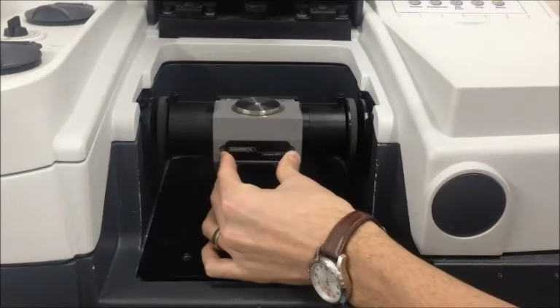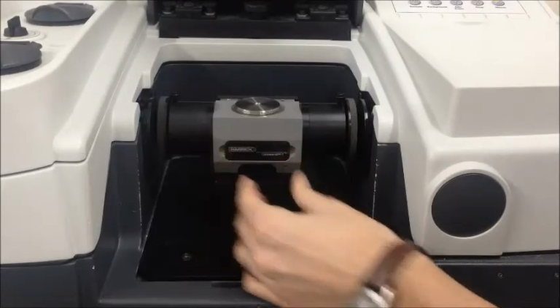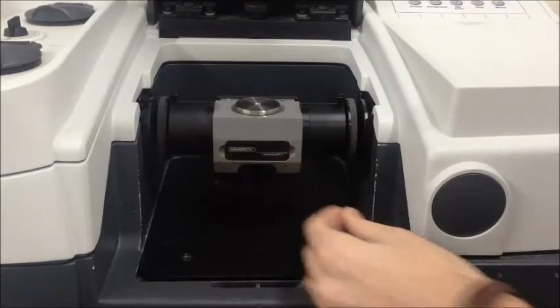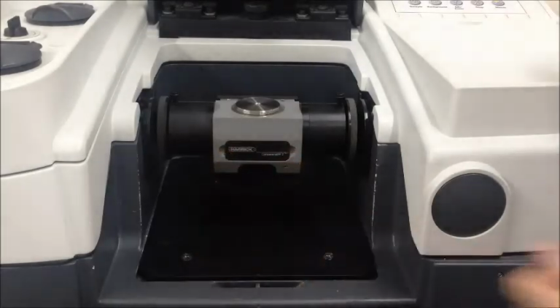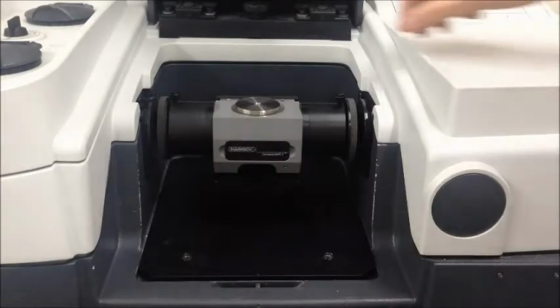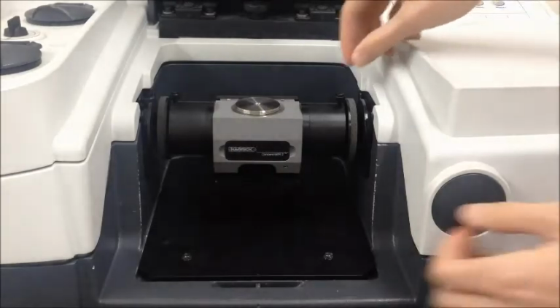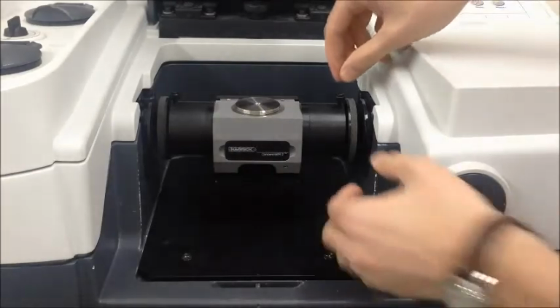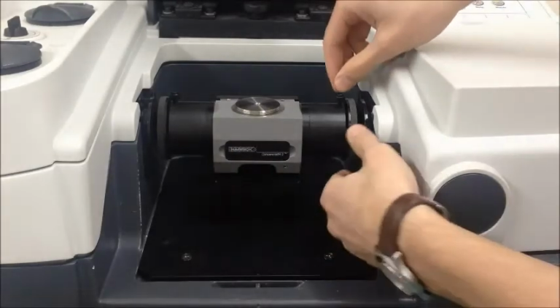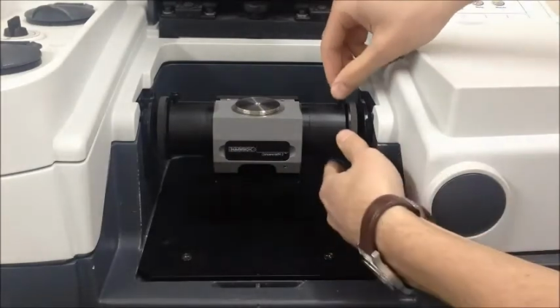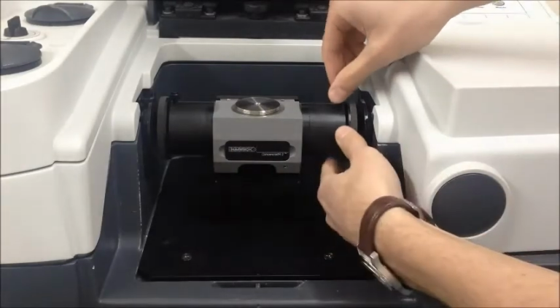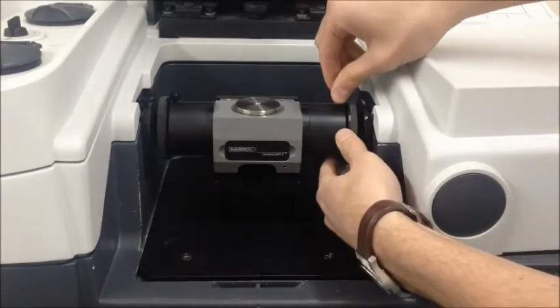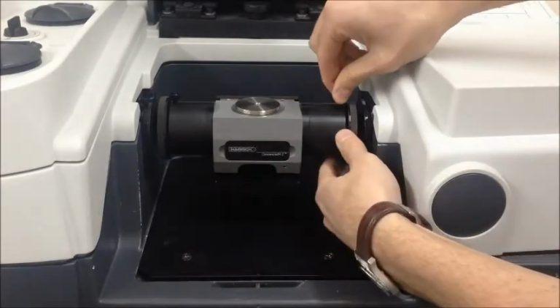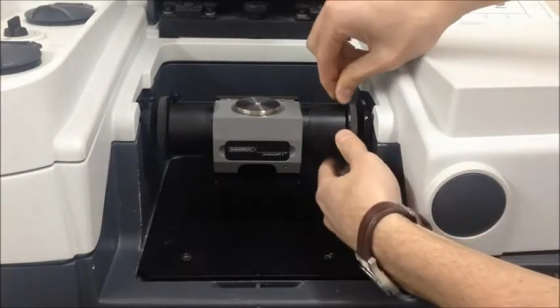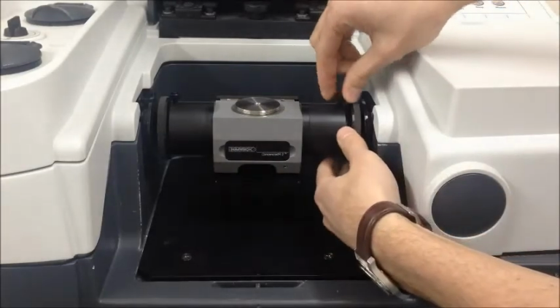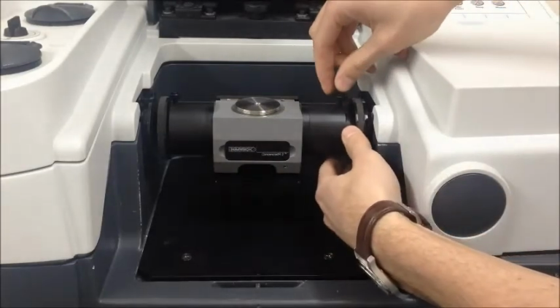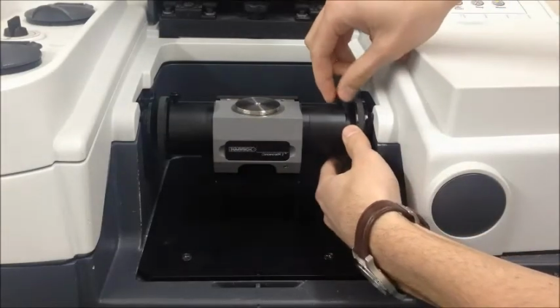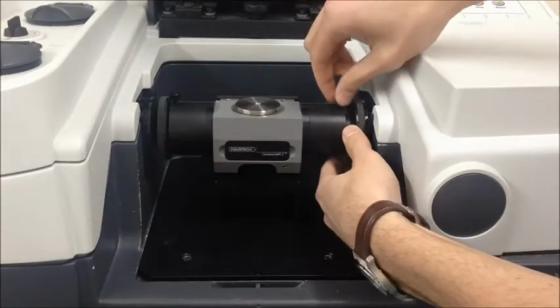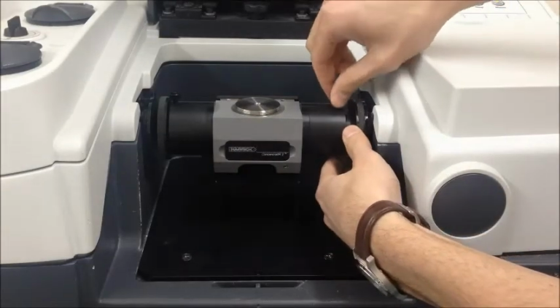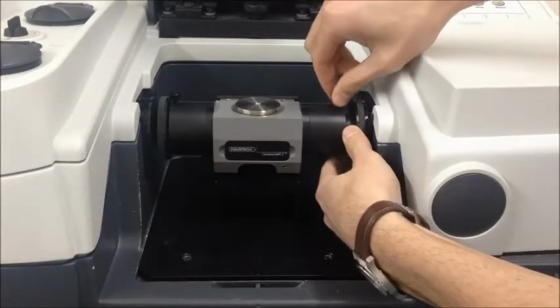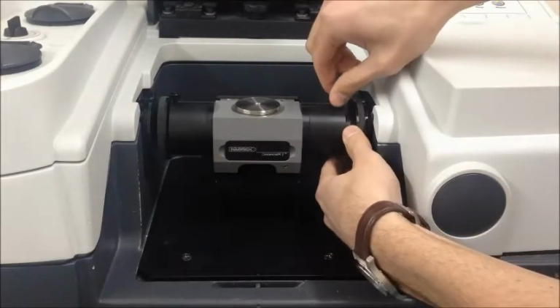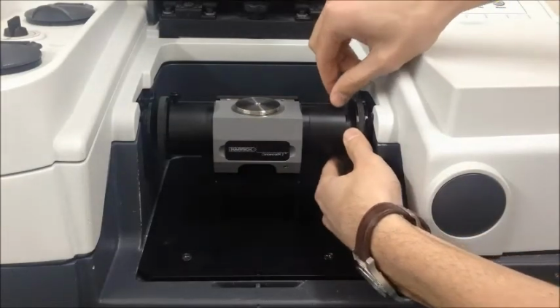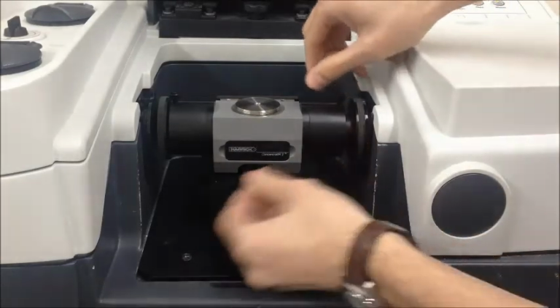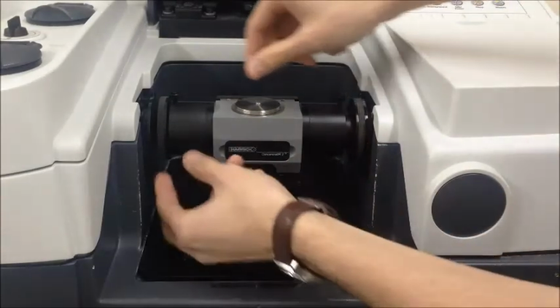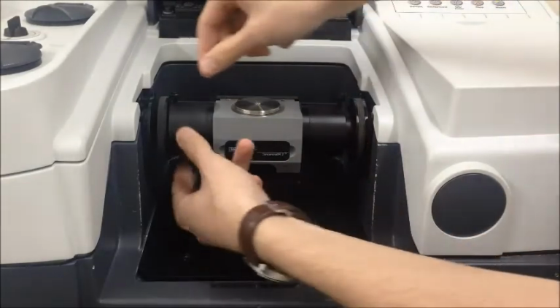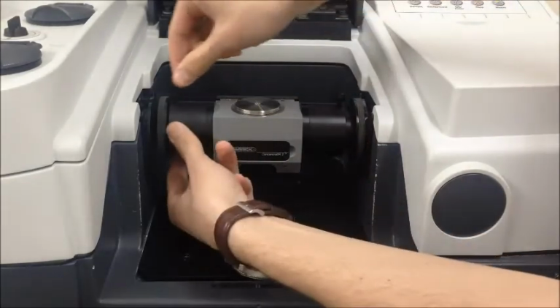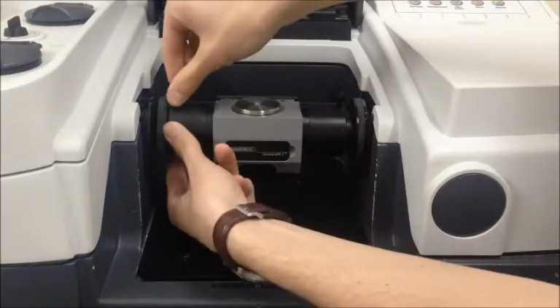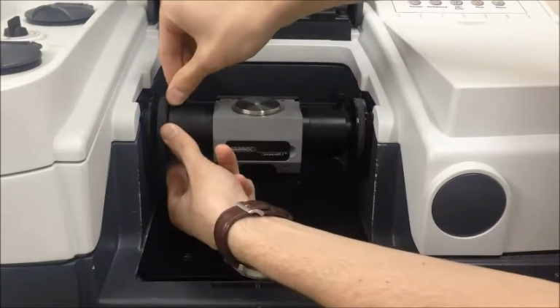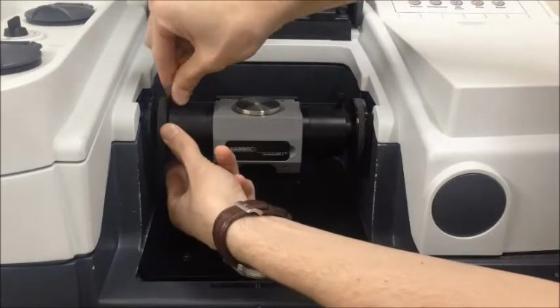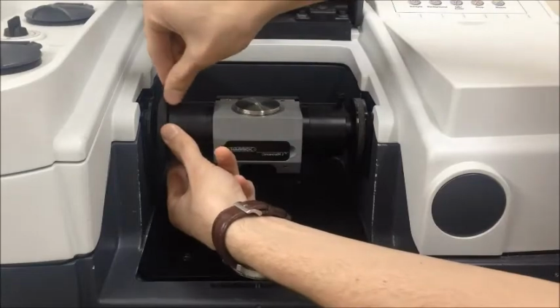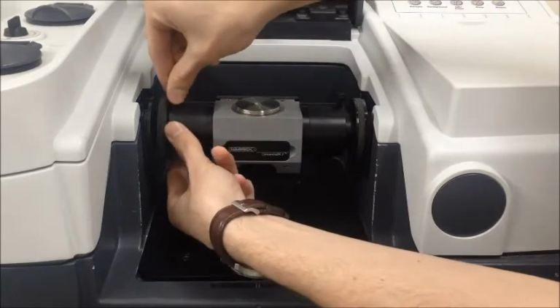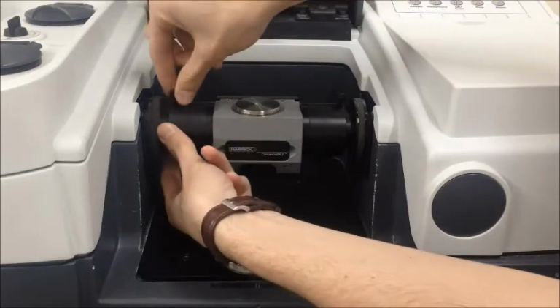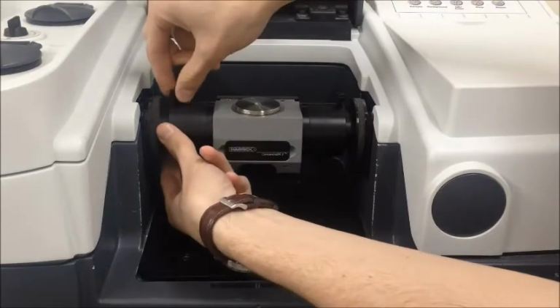Loosen the thumb screws that secure the purge sleeves and extend the purge sleeves. Use the thumb screws to secure the purge sleeves in their extended position.